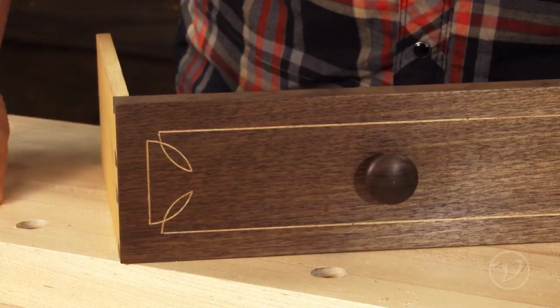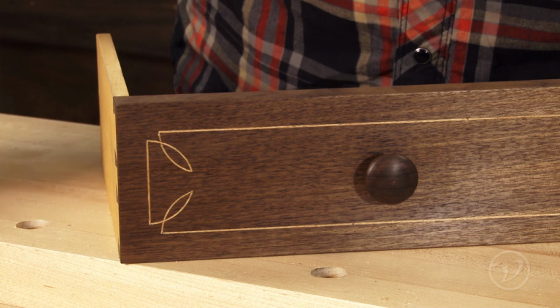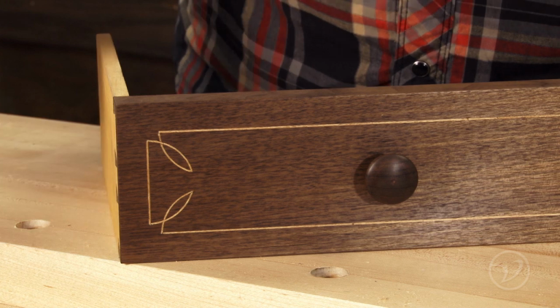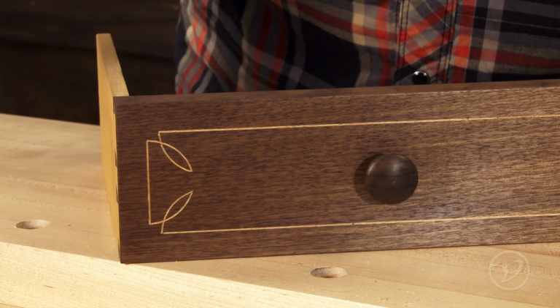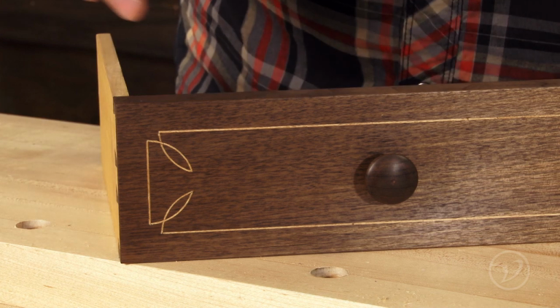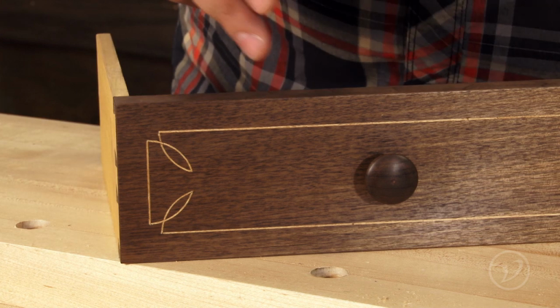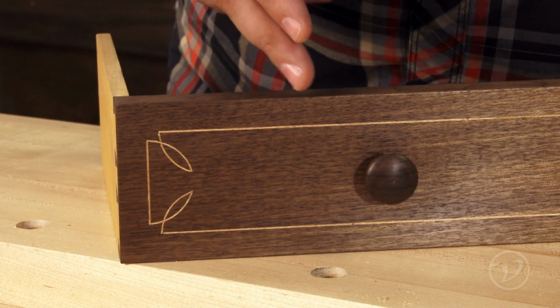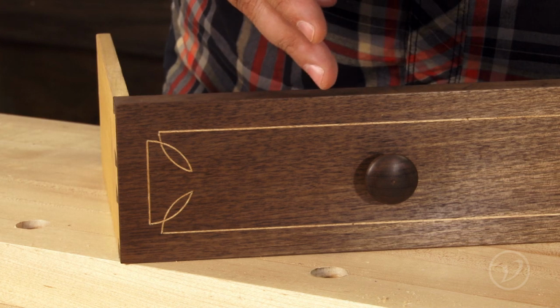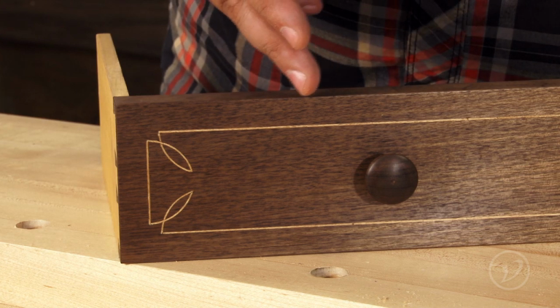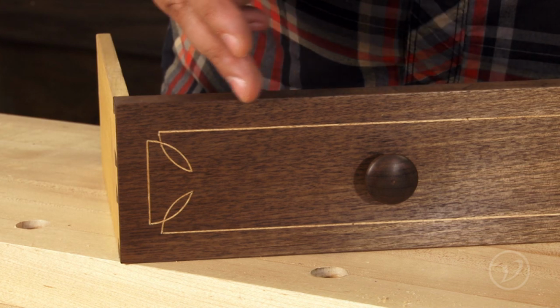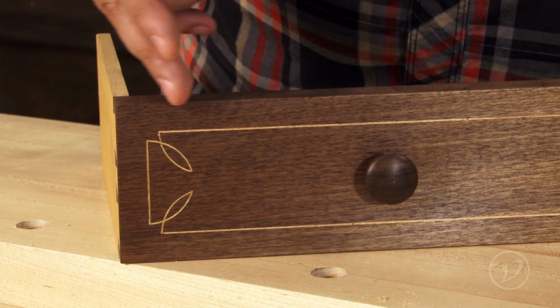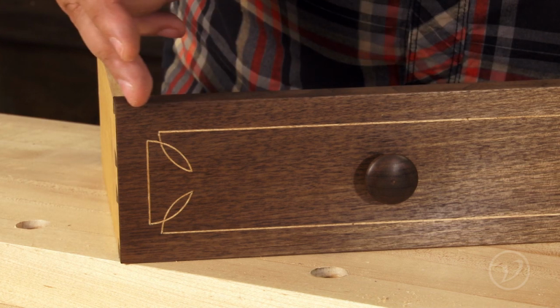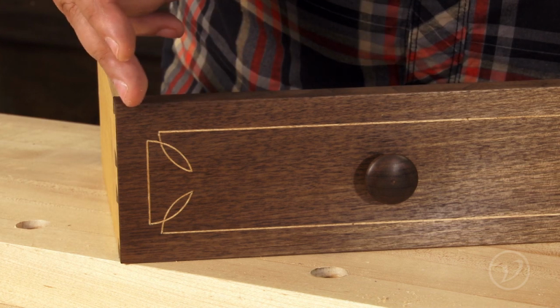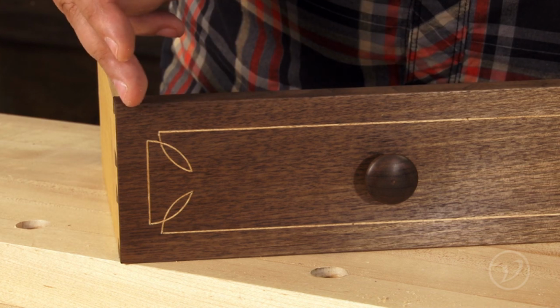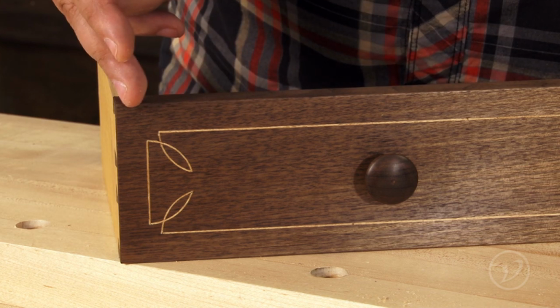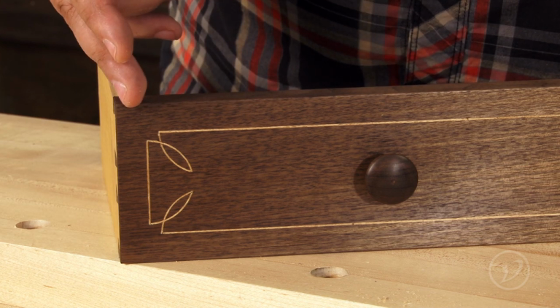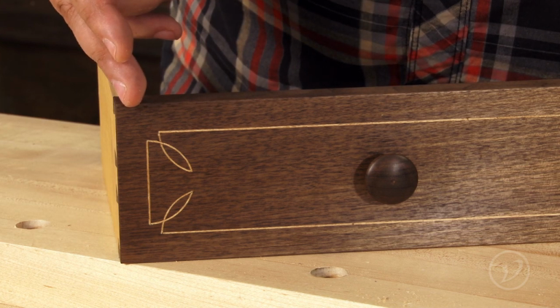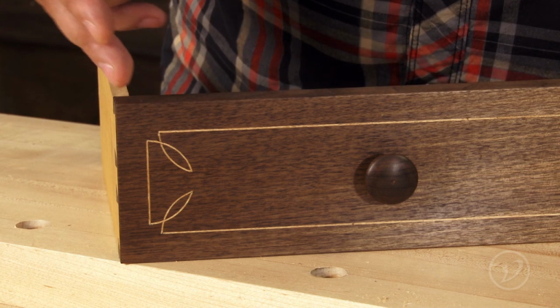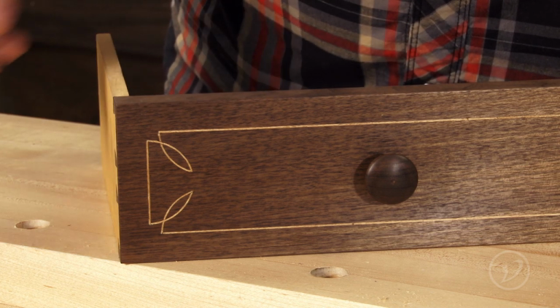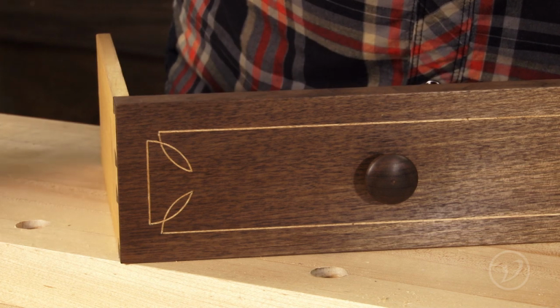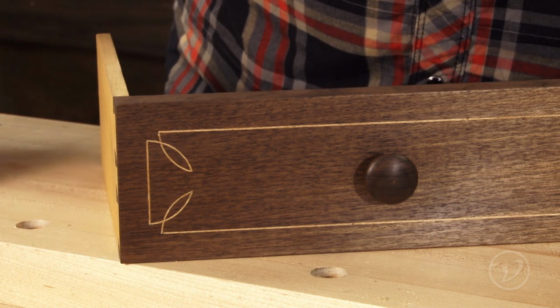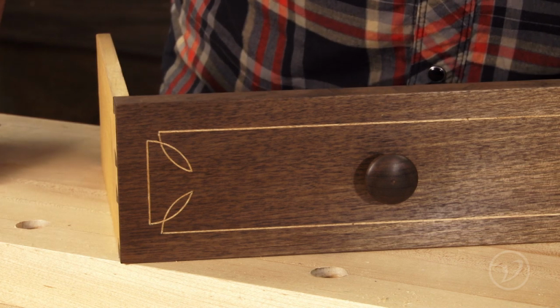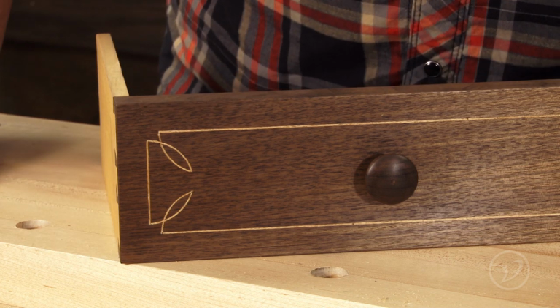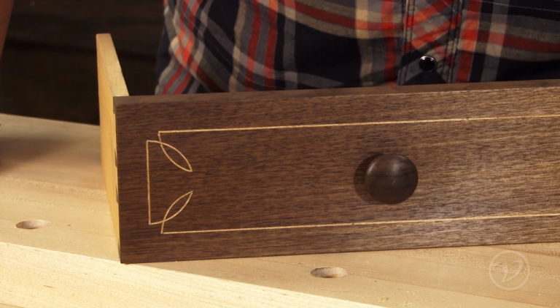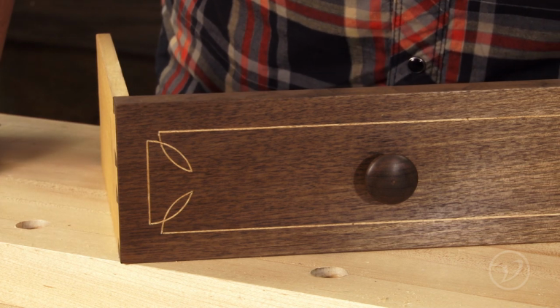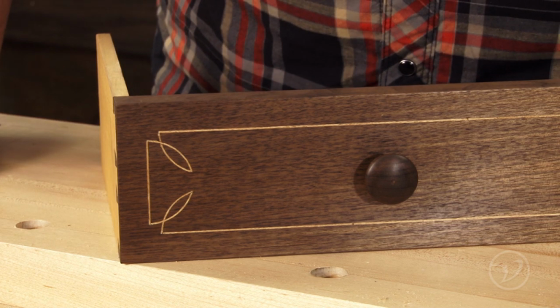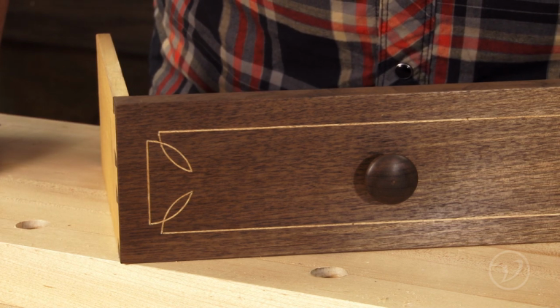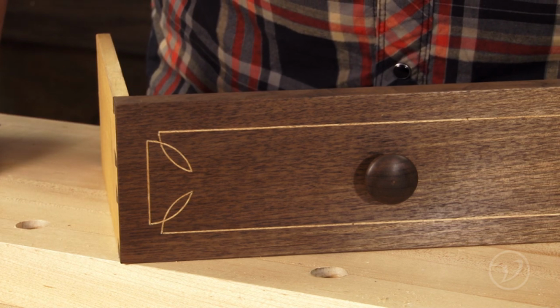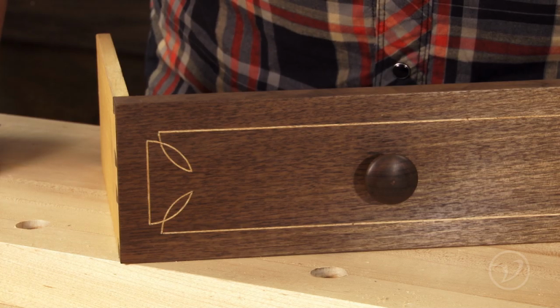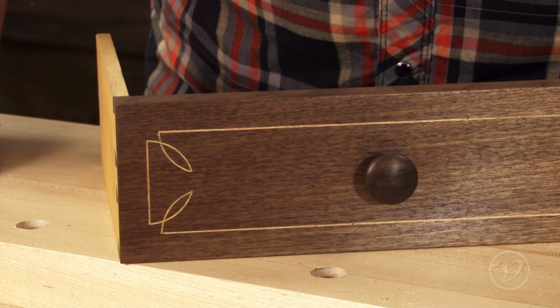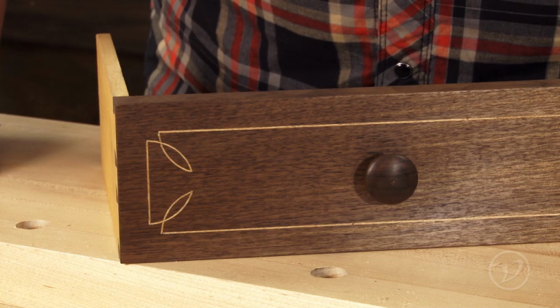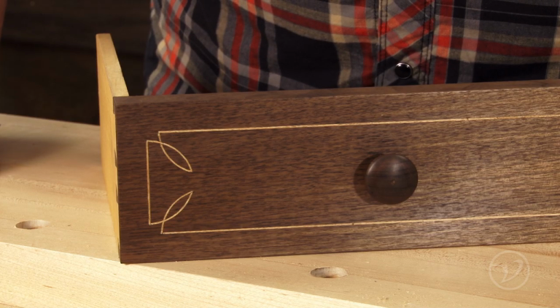String inlay can add great visual elements to your work. Why not take your work to the next level and give it a try on your next project?